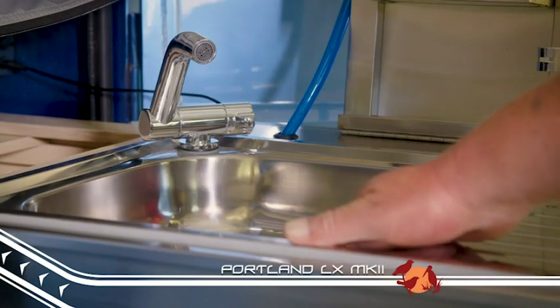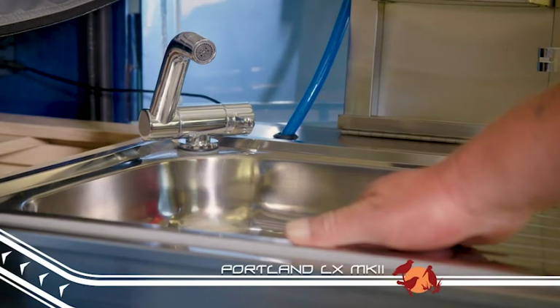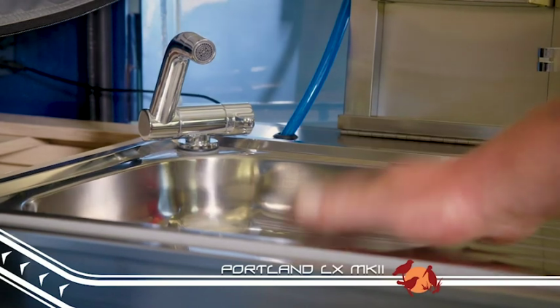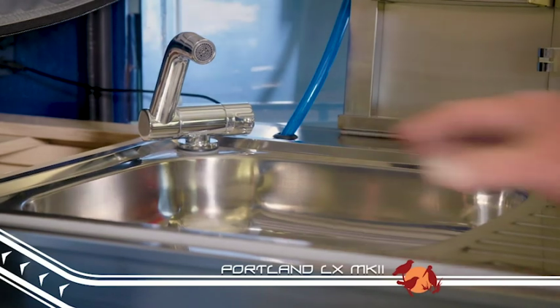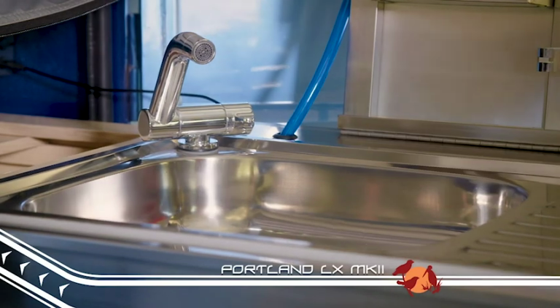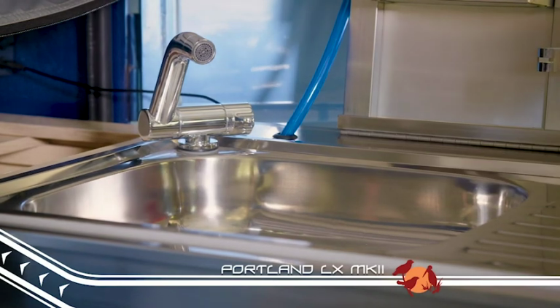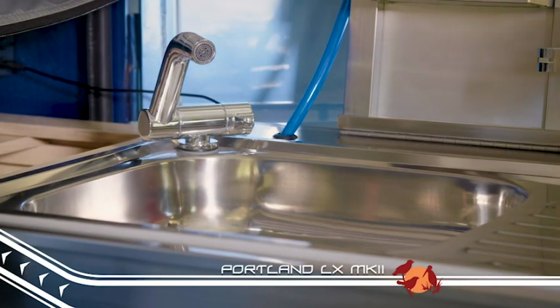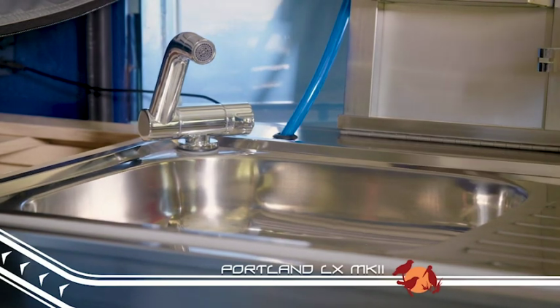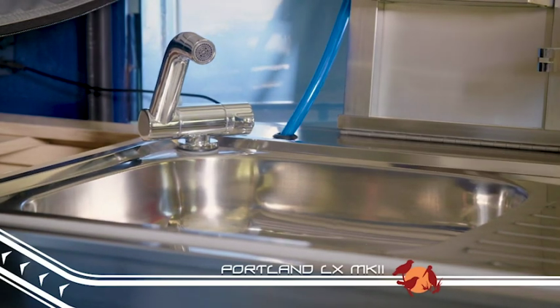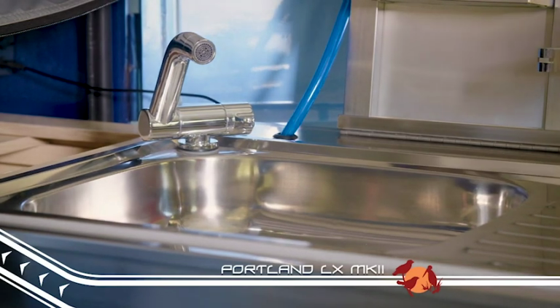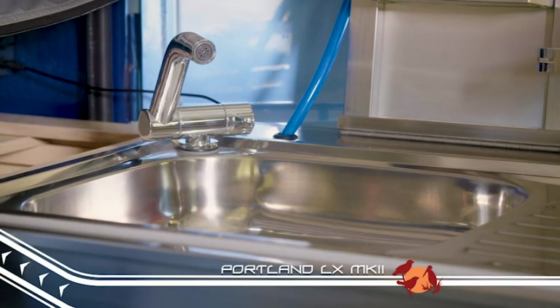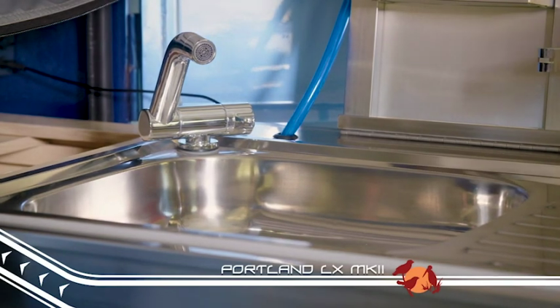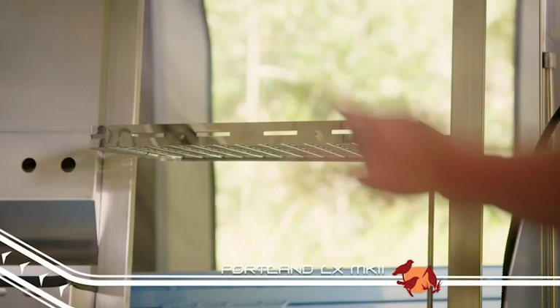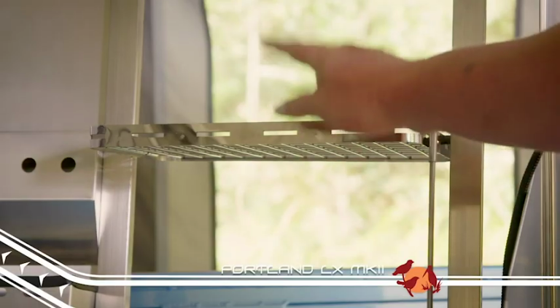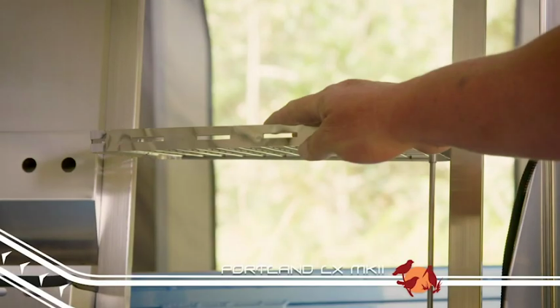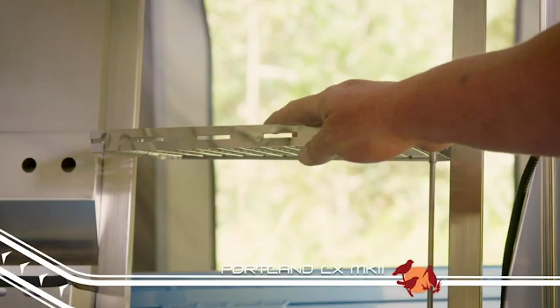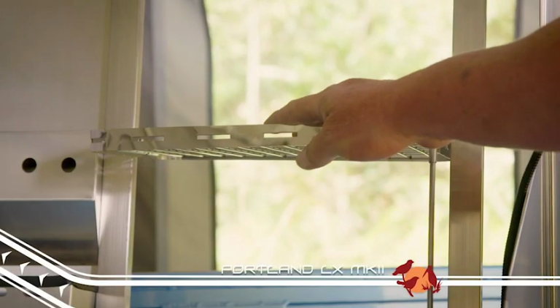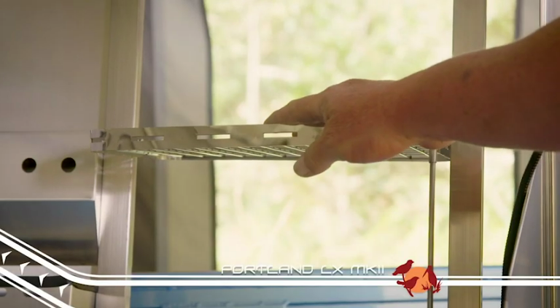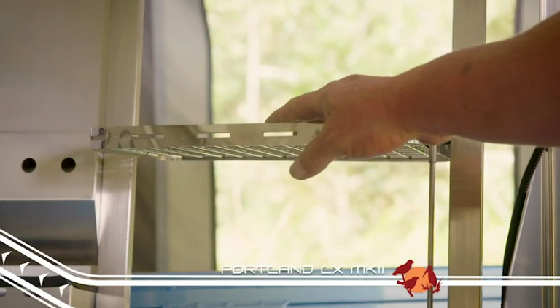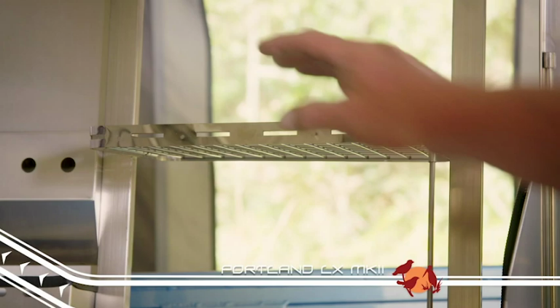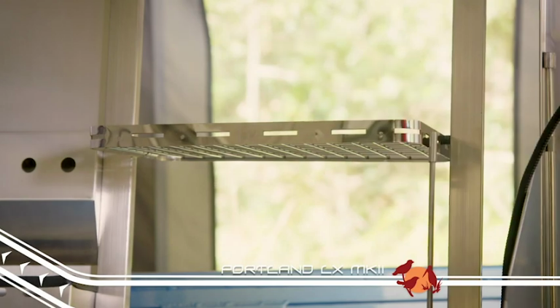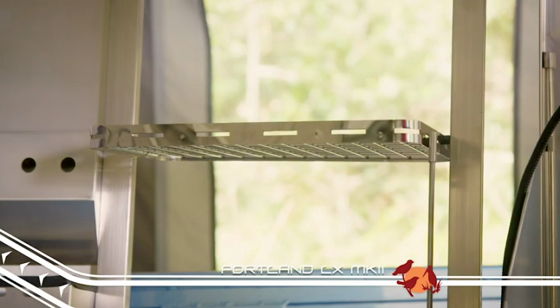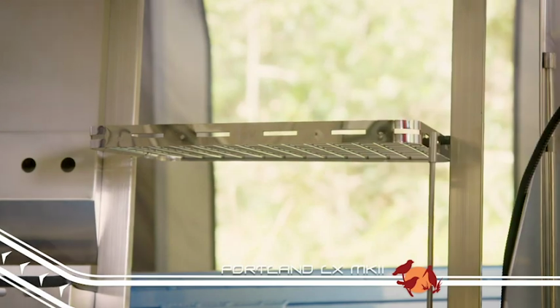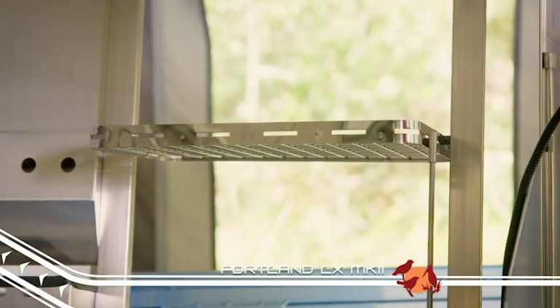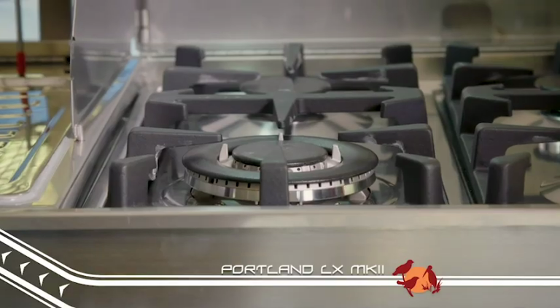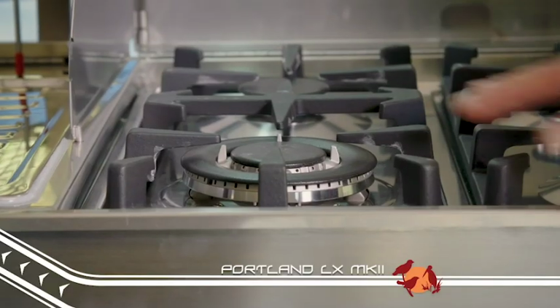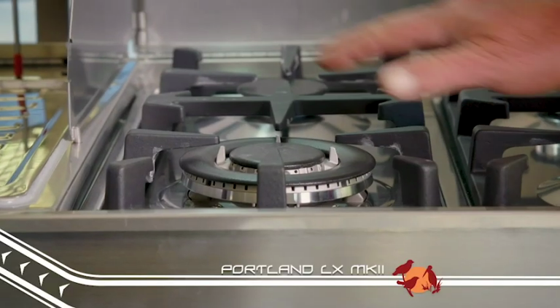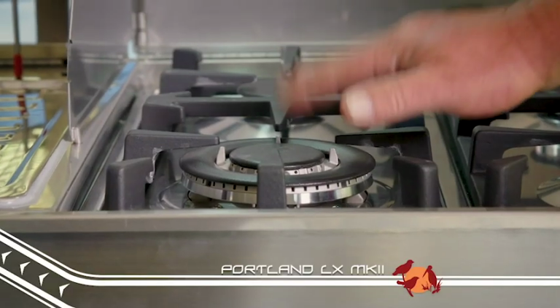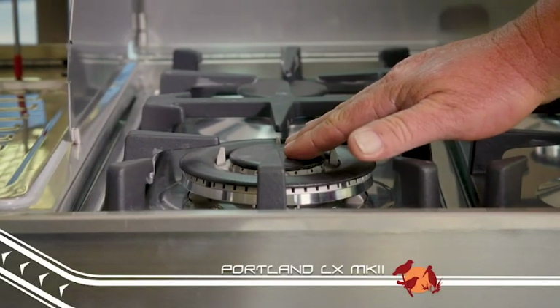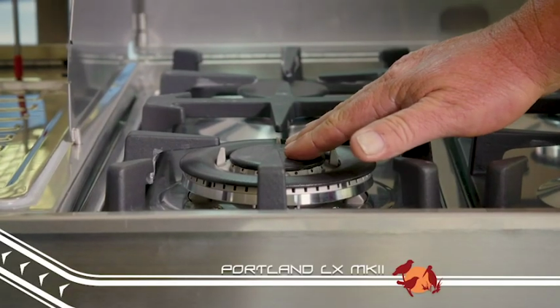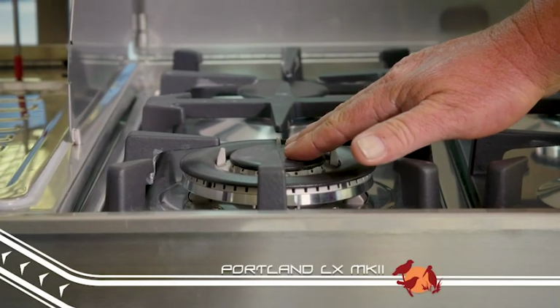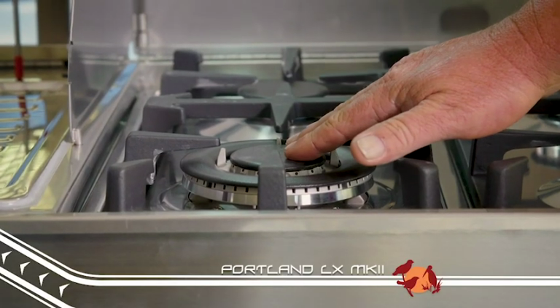It starts with a stainless steel kitchen with built-in sink, a really handy drying rack, and an excellent four-burner stove that throws out a lot of heat.